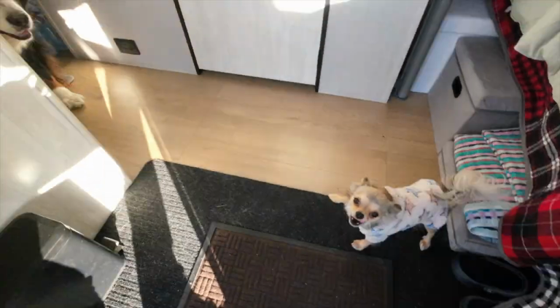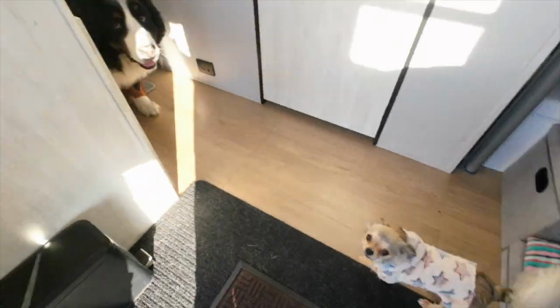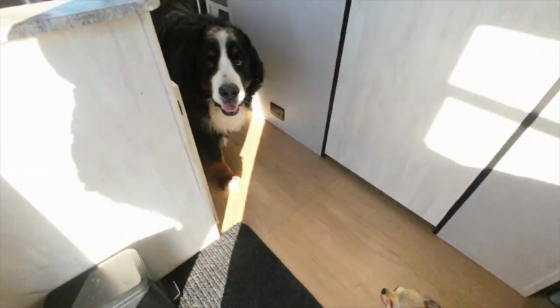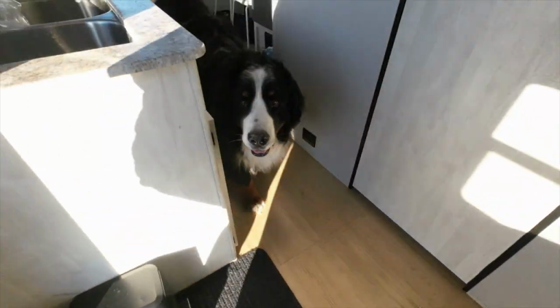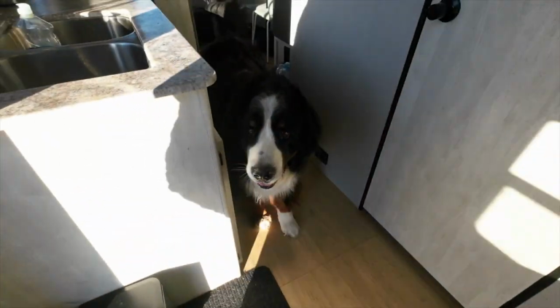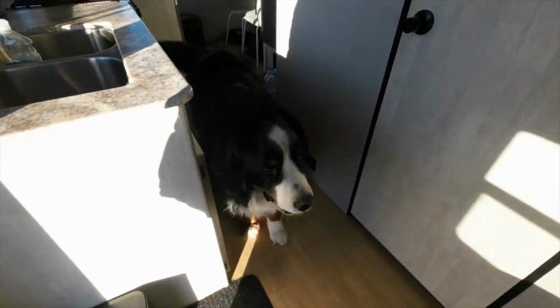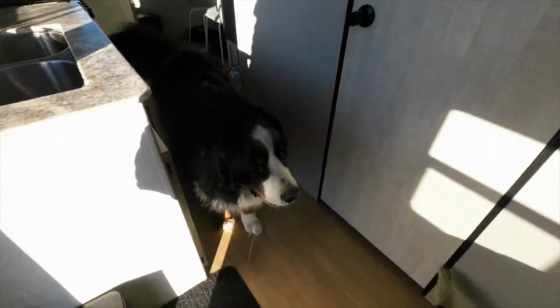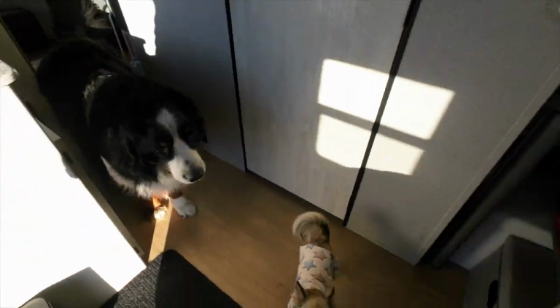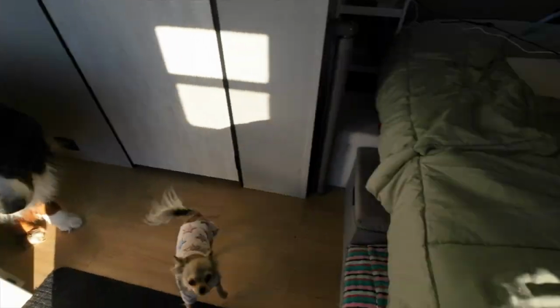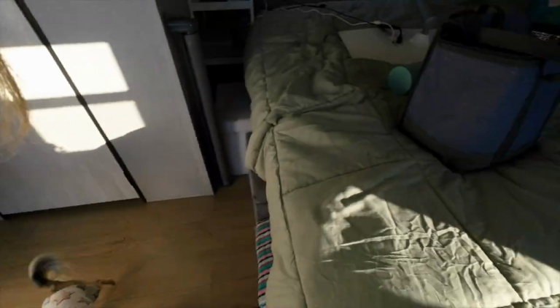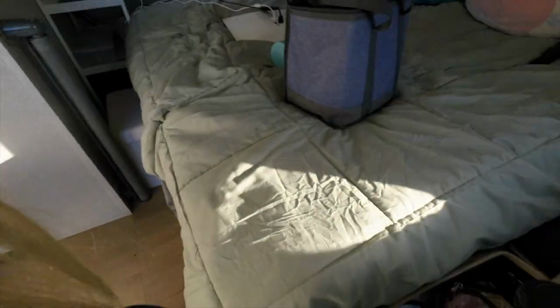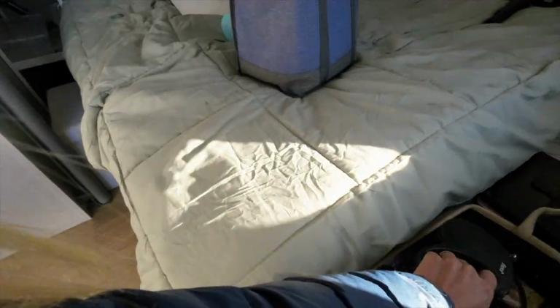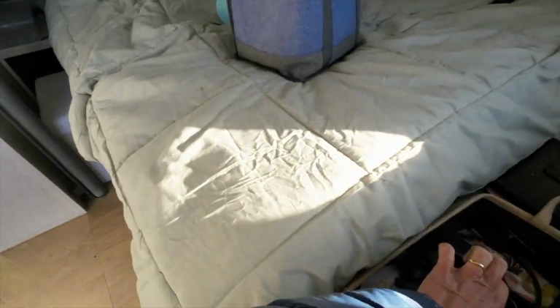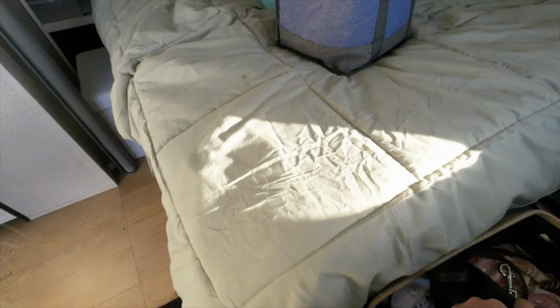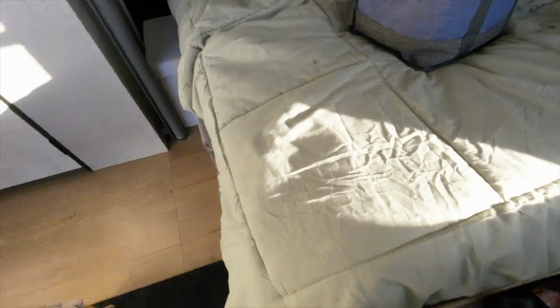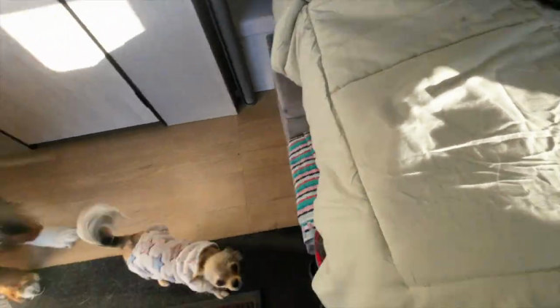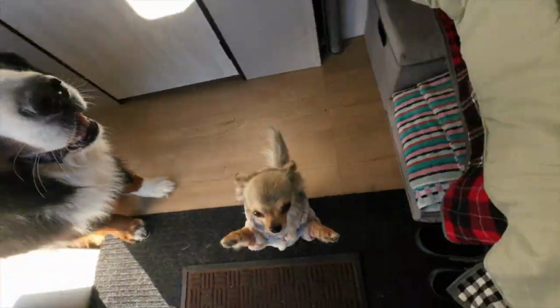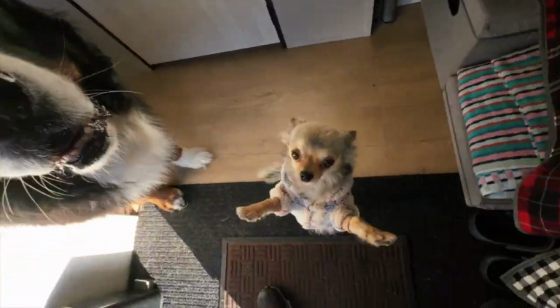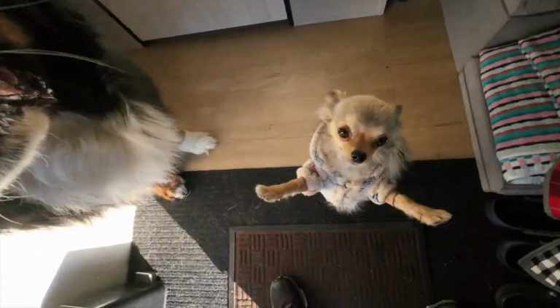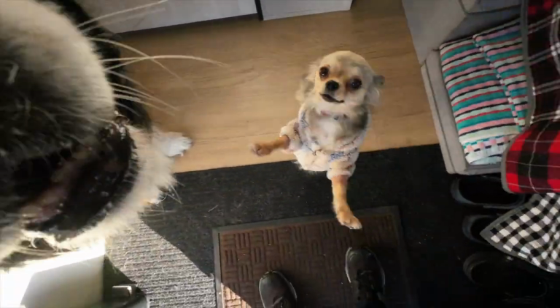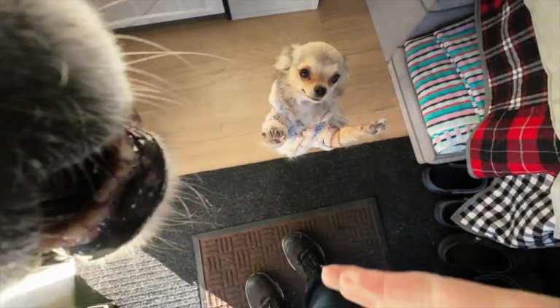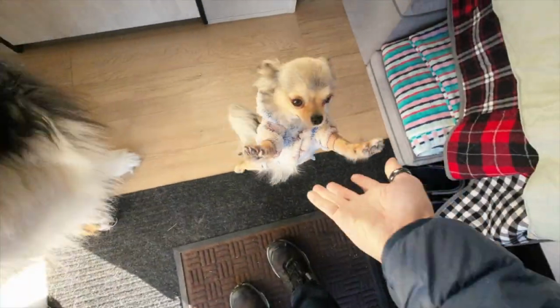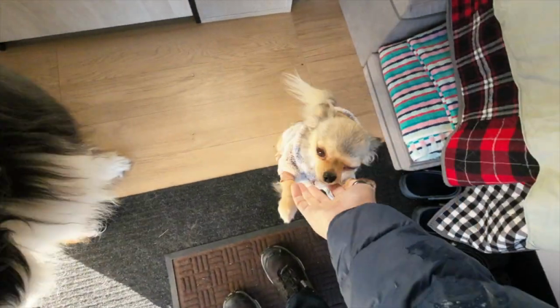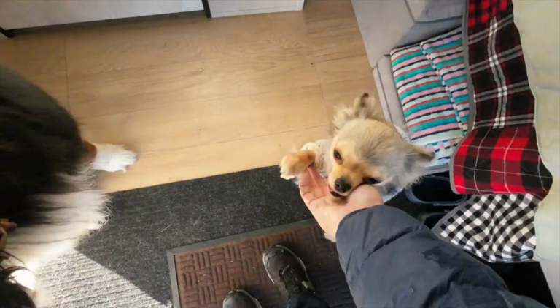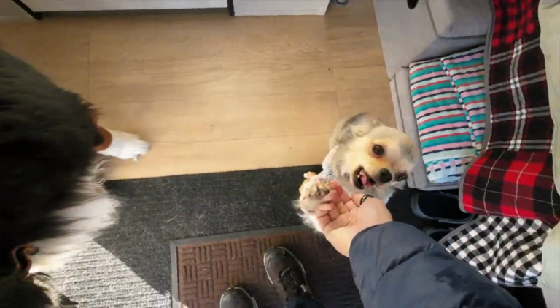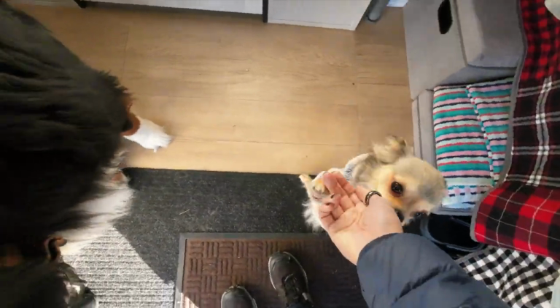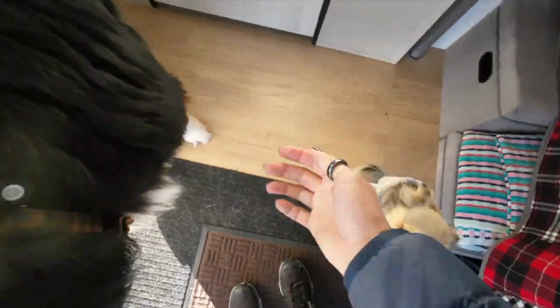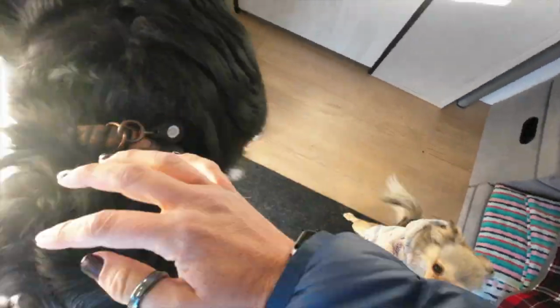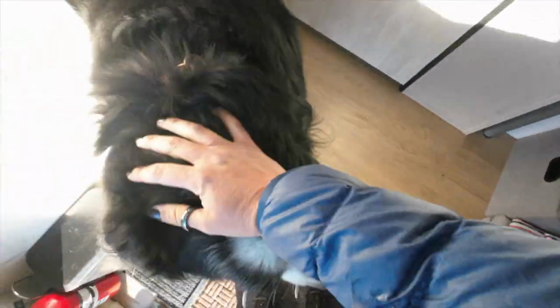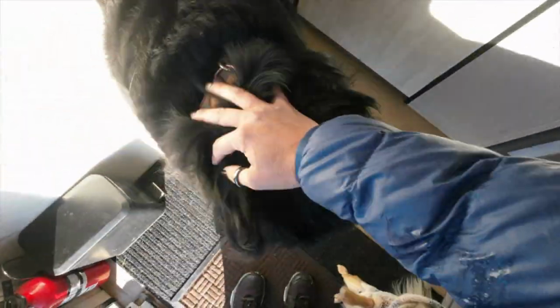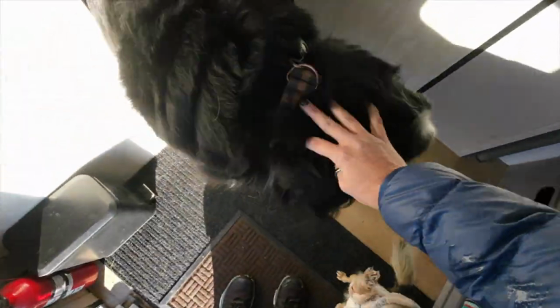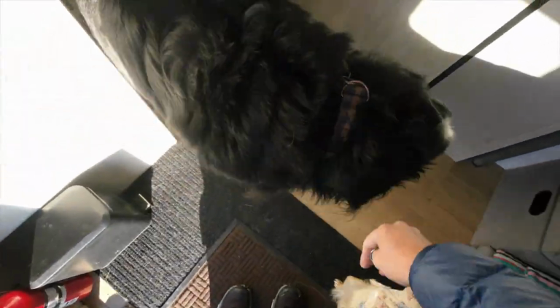All the babies inside — are you hungry? Are you hungry, baby?